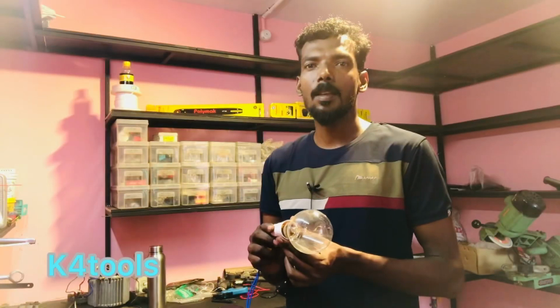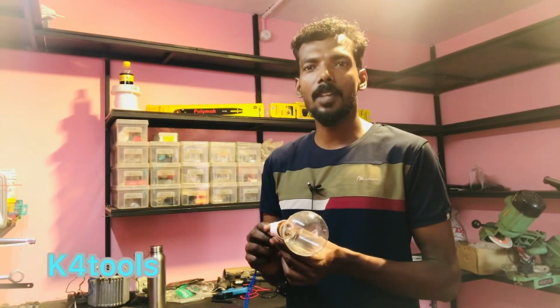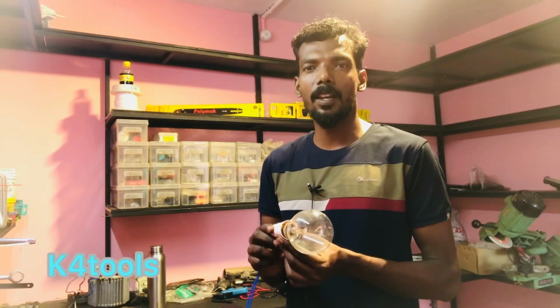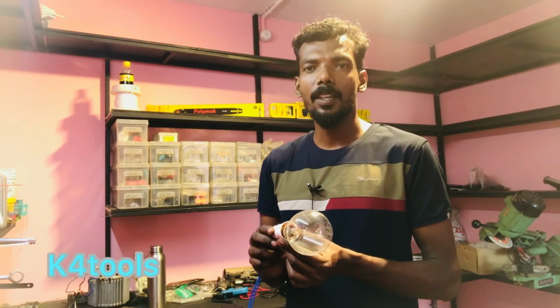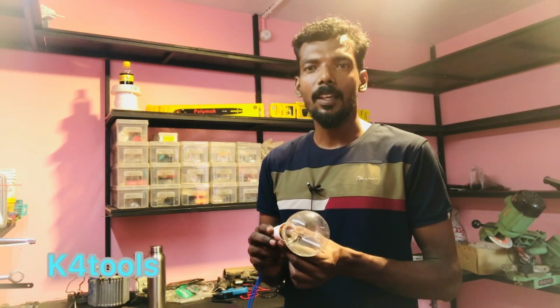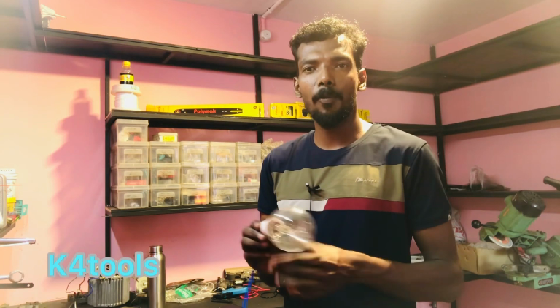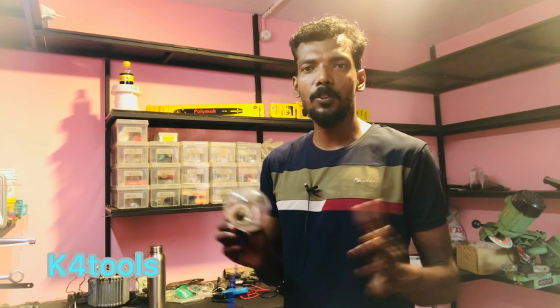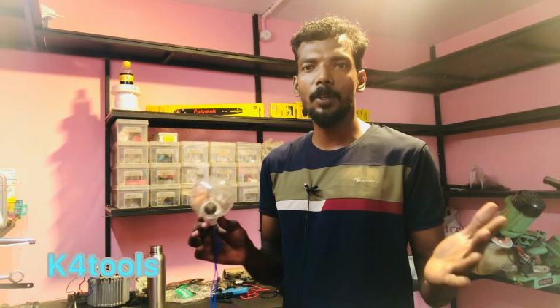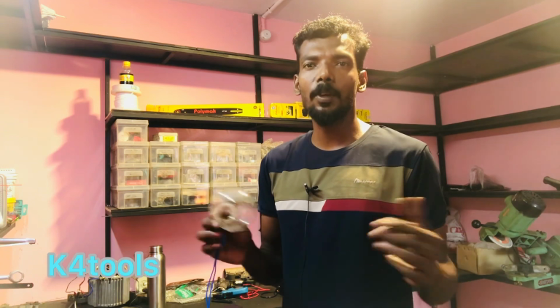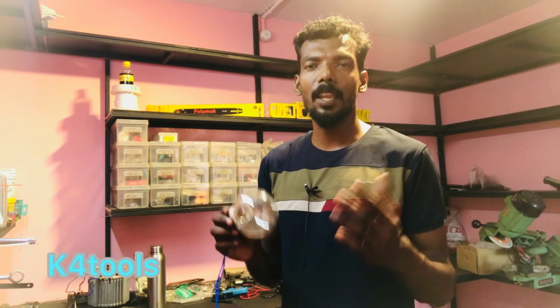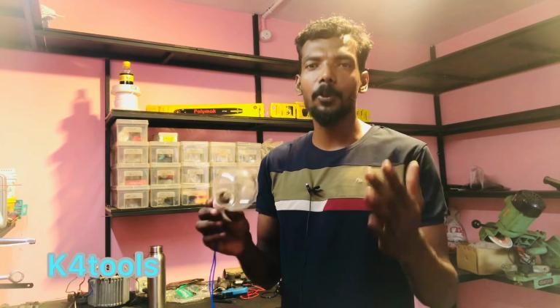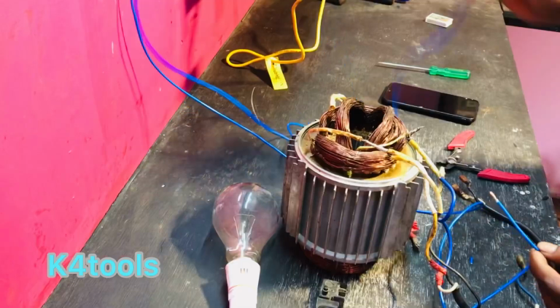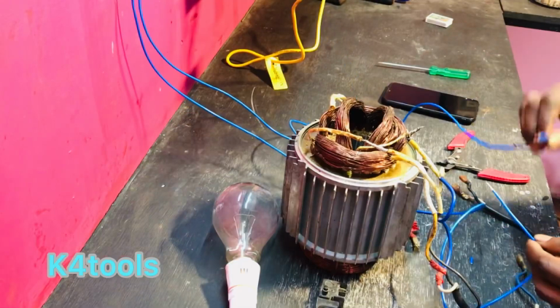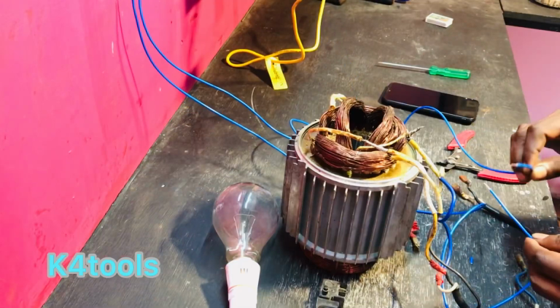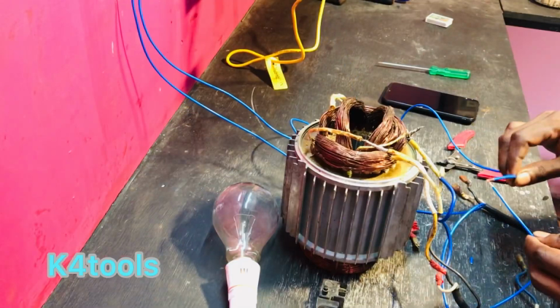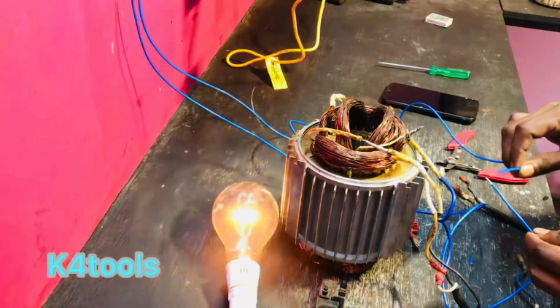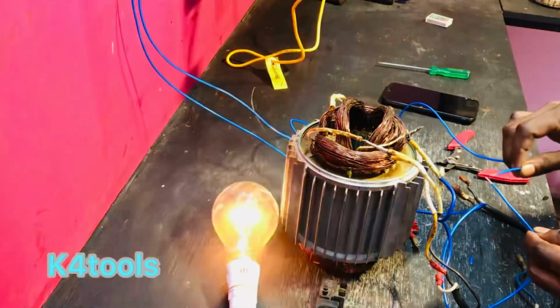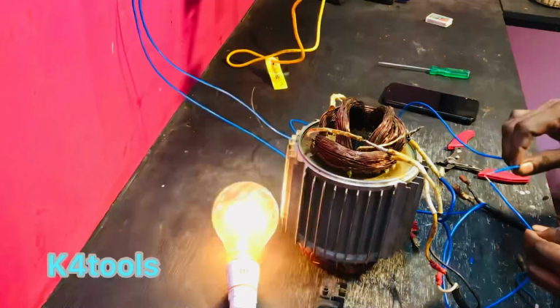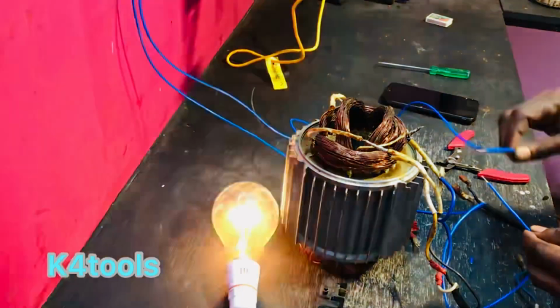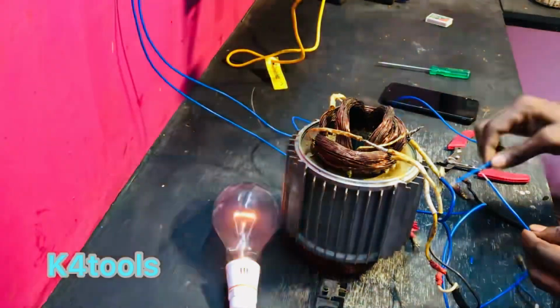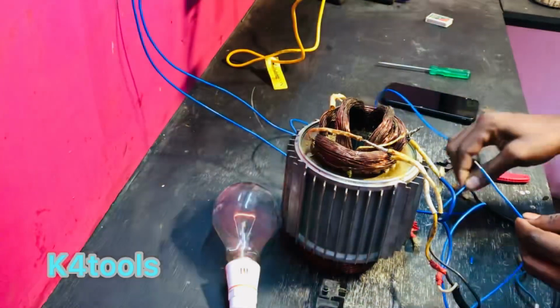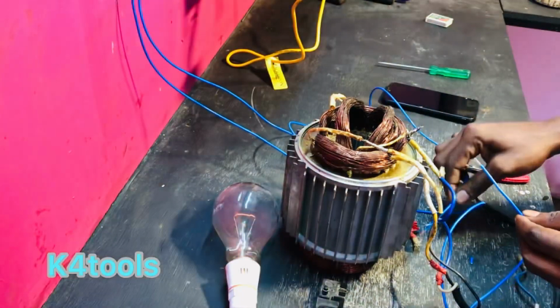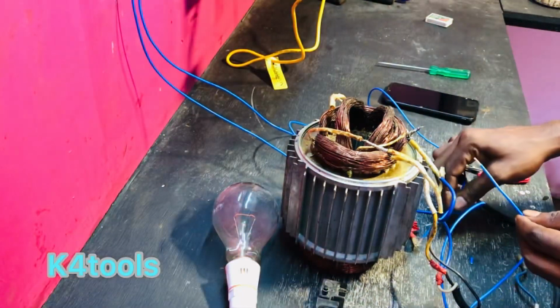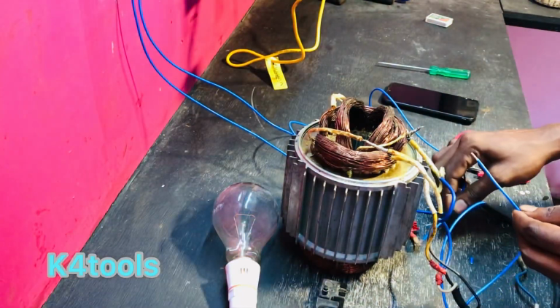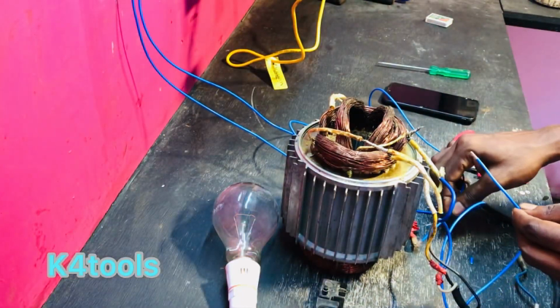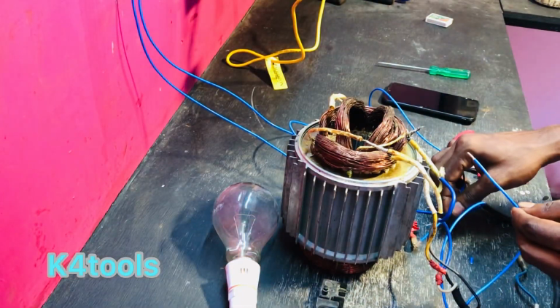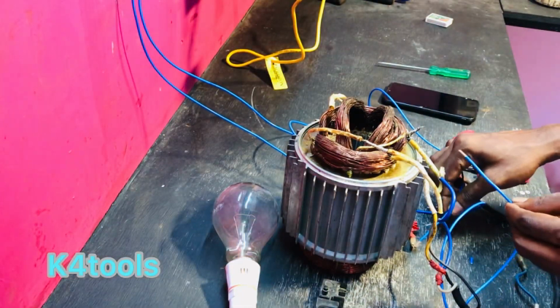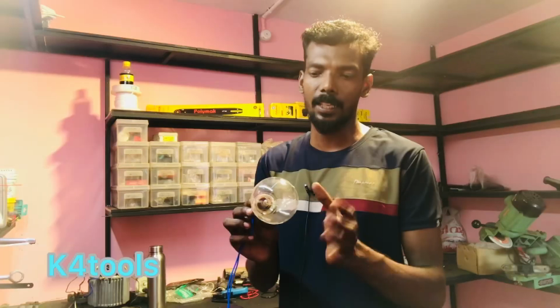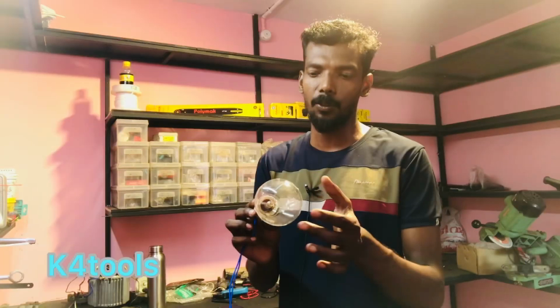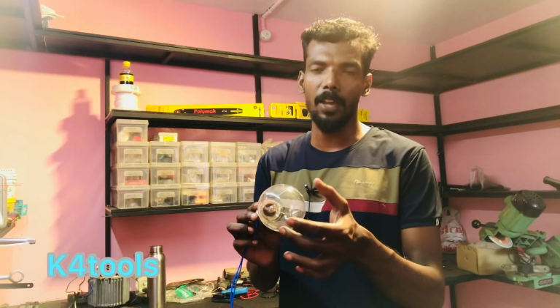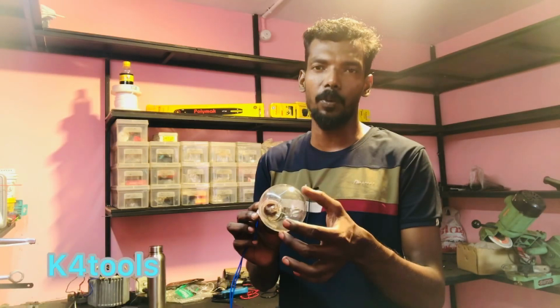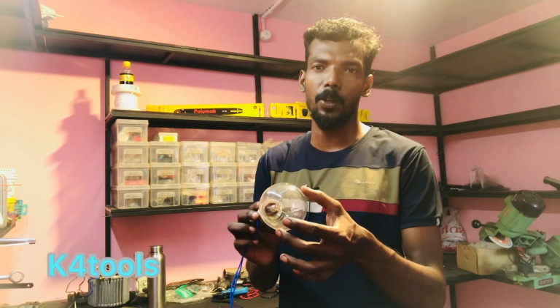Hello, everyone. I'm talking about the material. What's the difference between the series circuit? We've been watching the video about the series circuit.